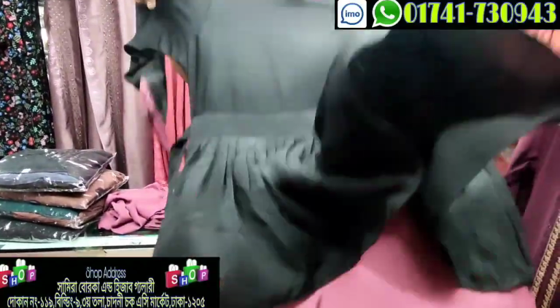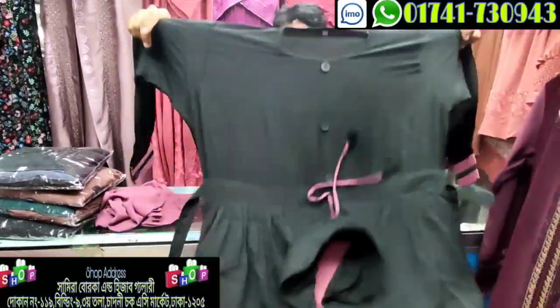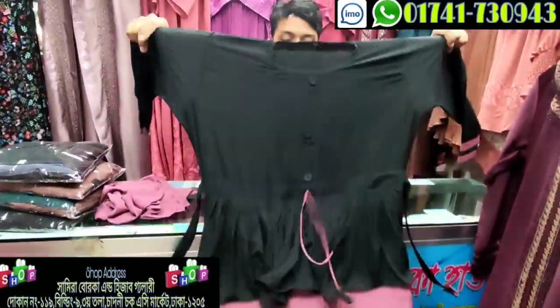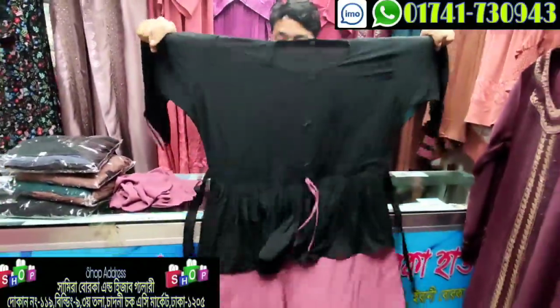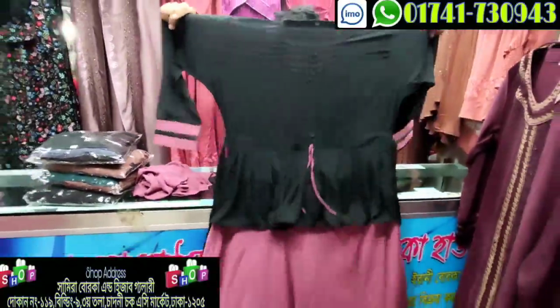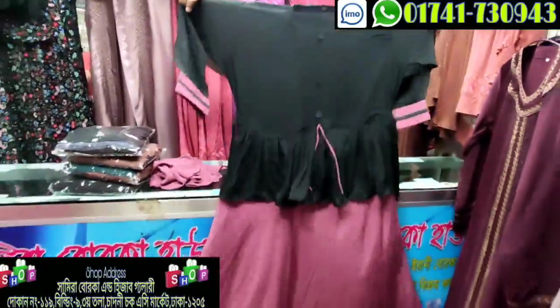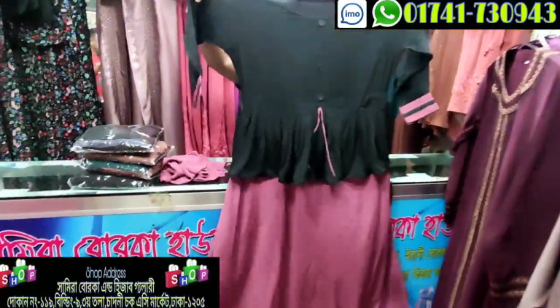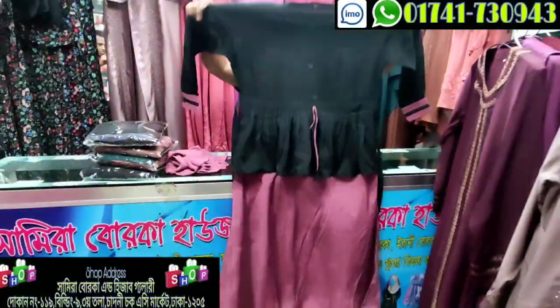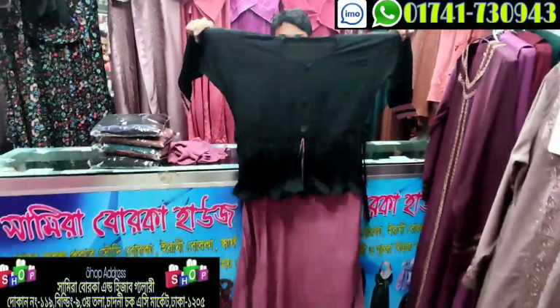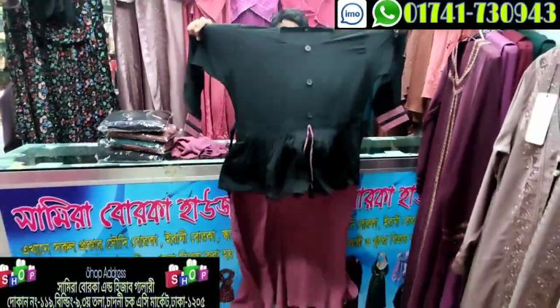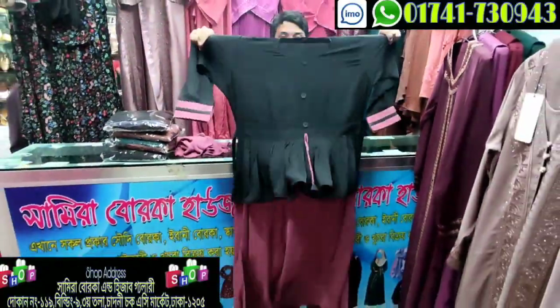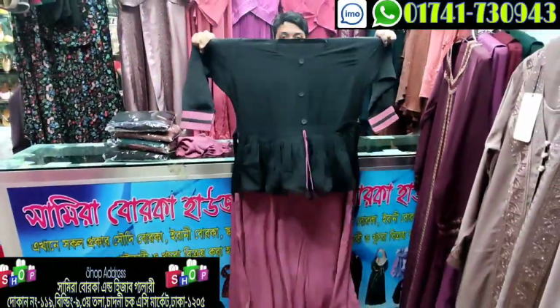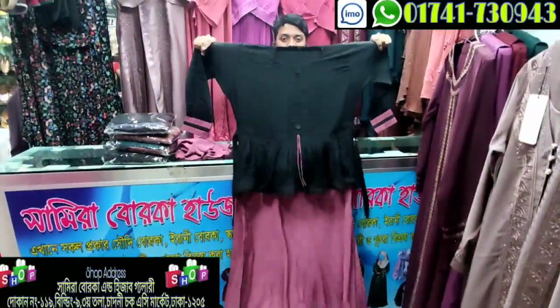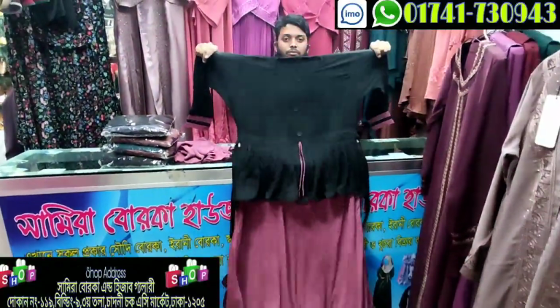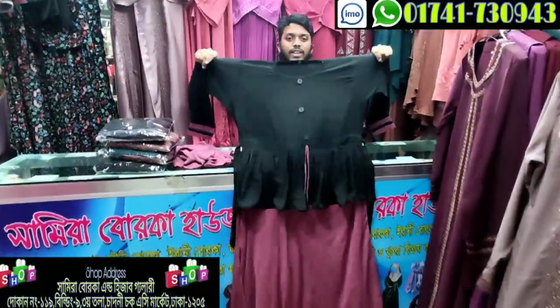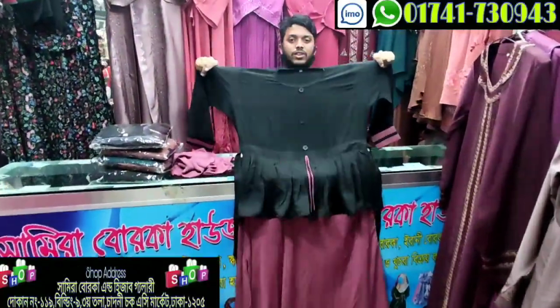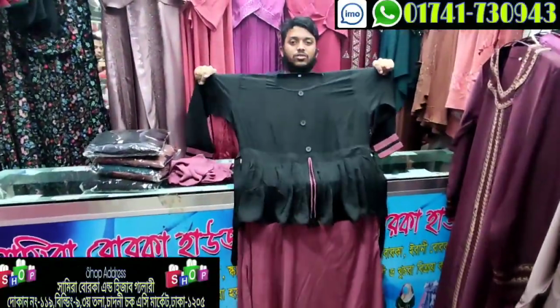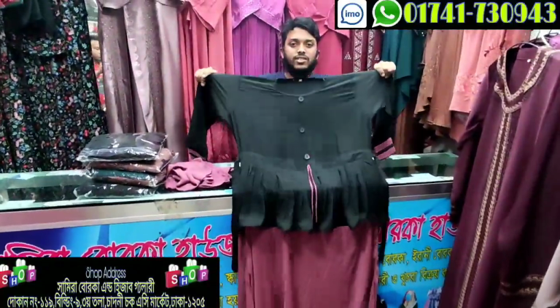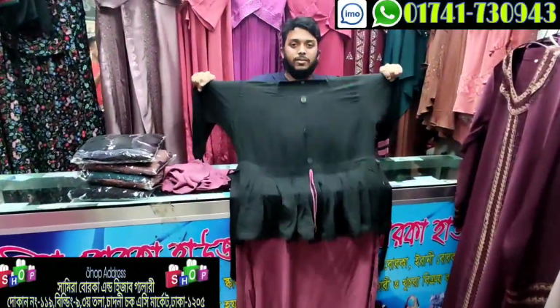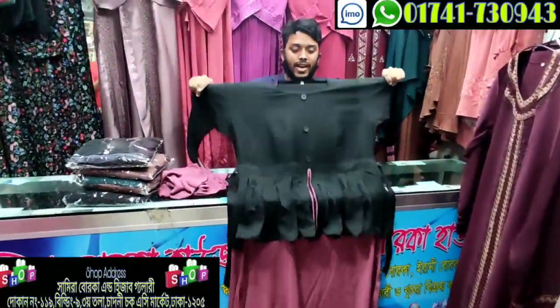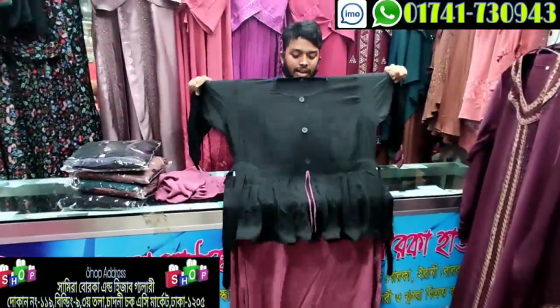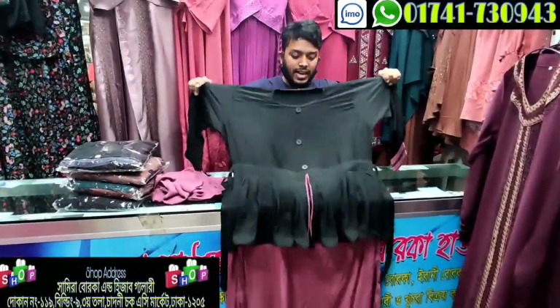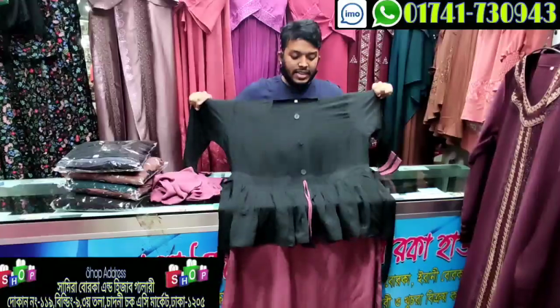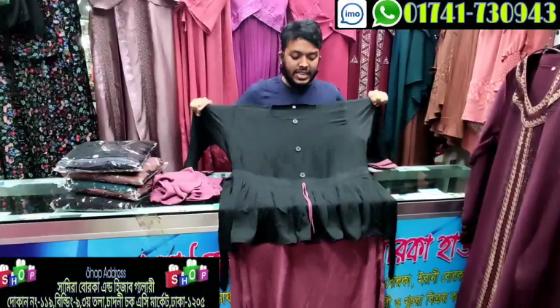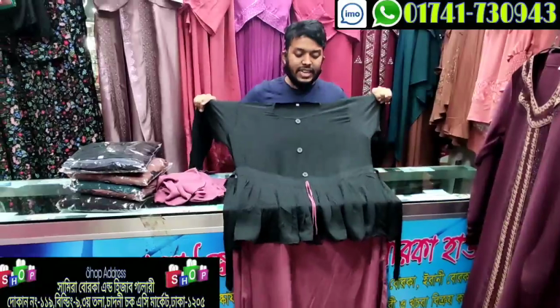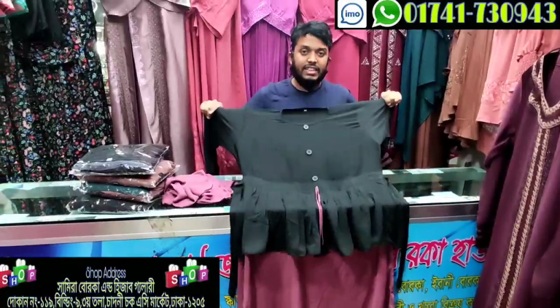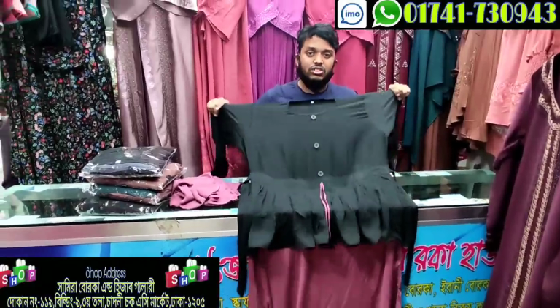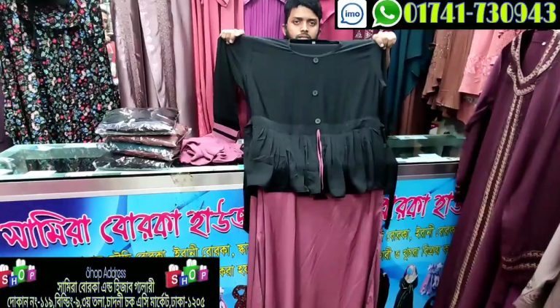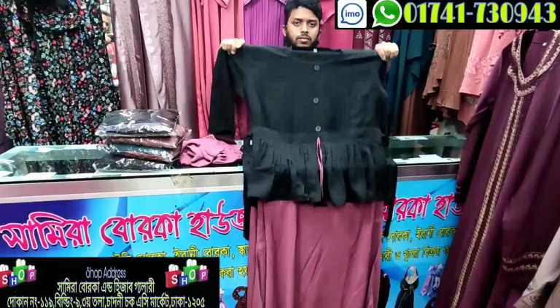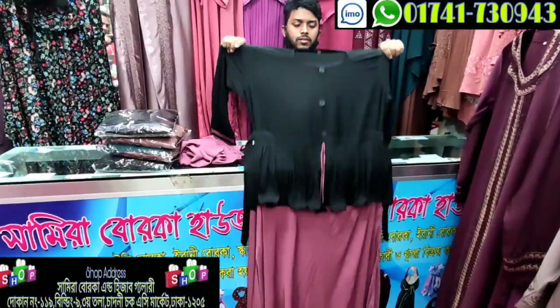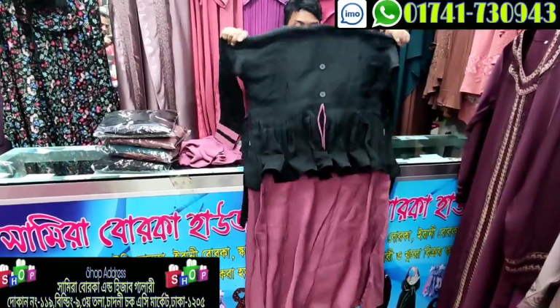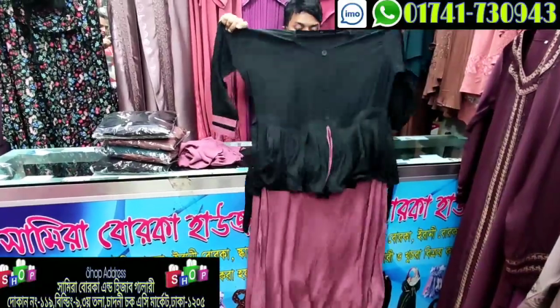I am going to show you the first one of the pastas. I have a request to show you the first one.